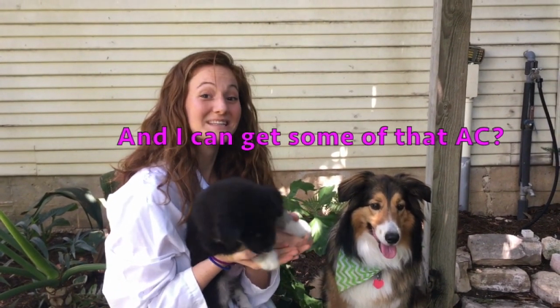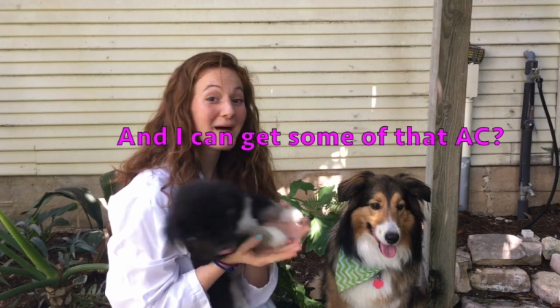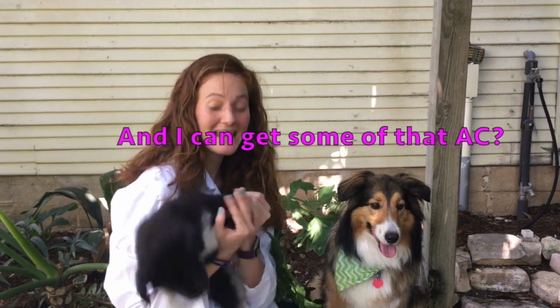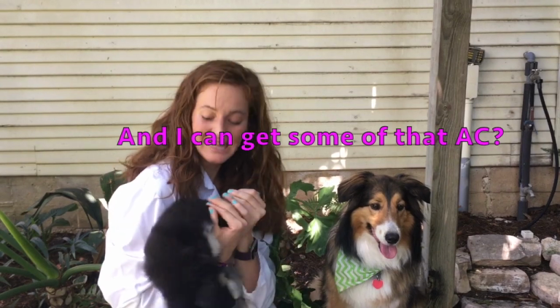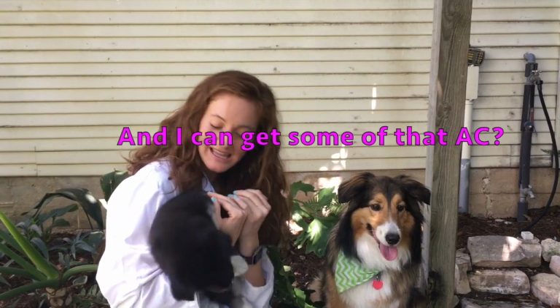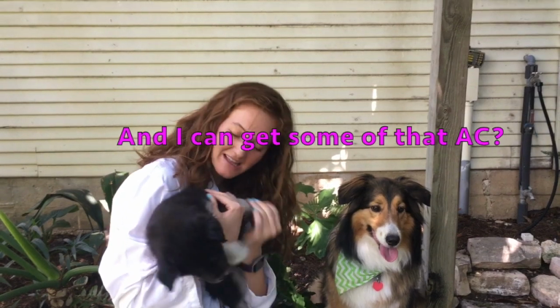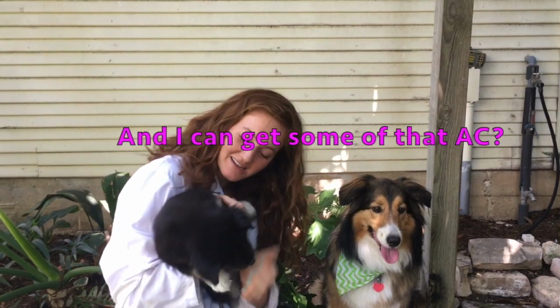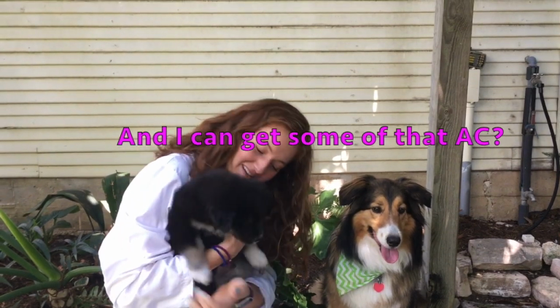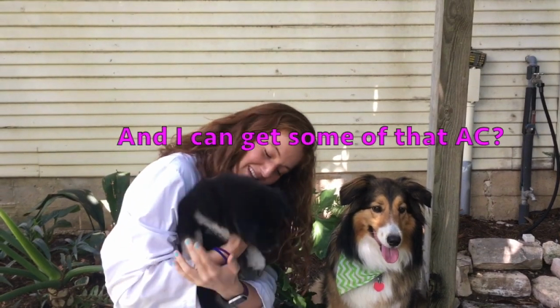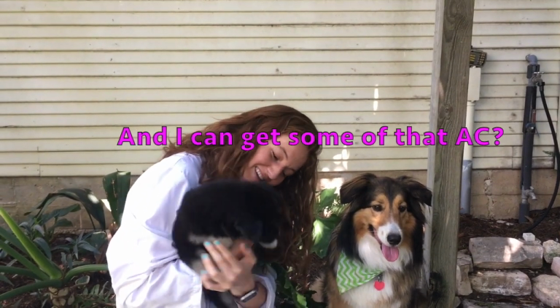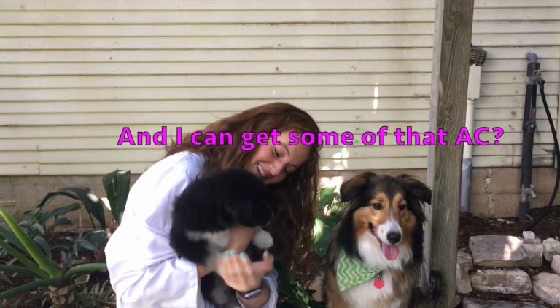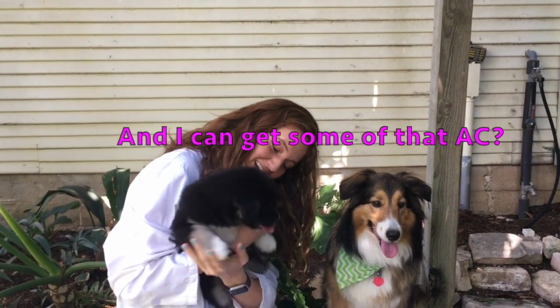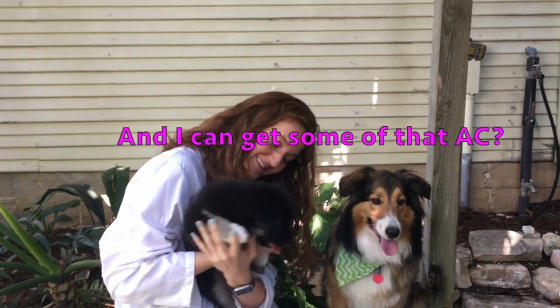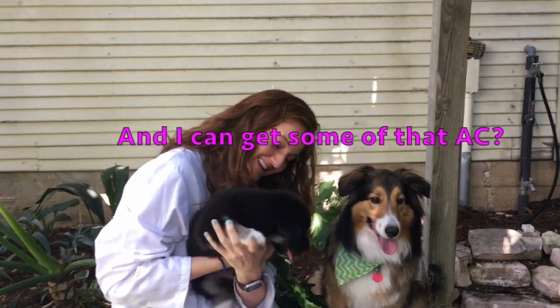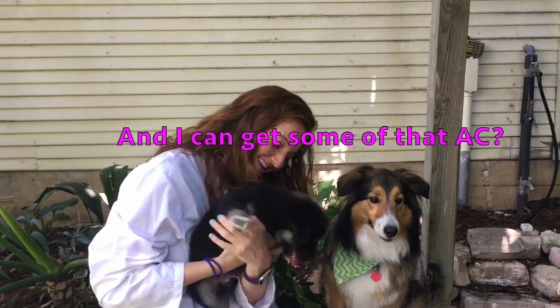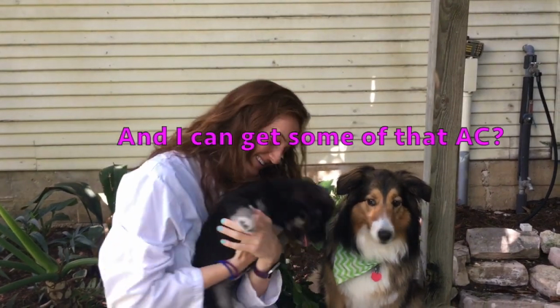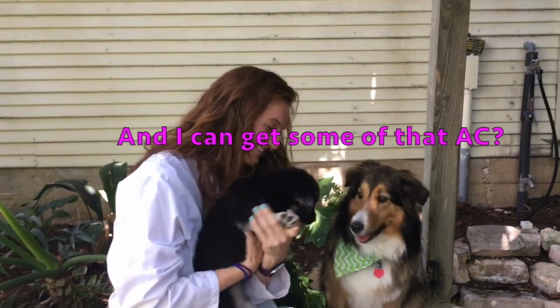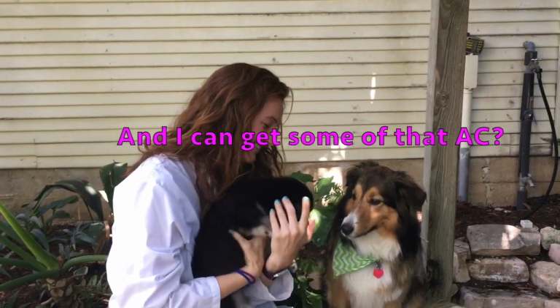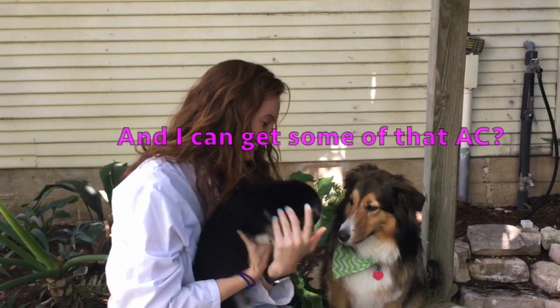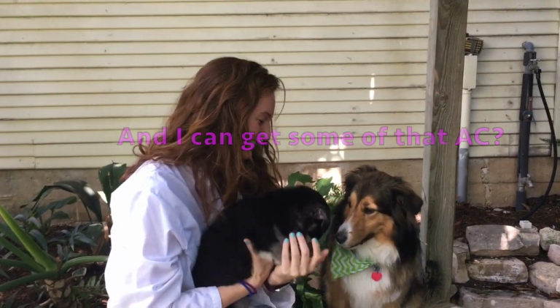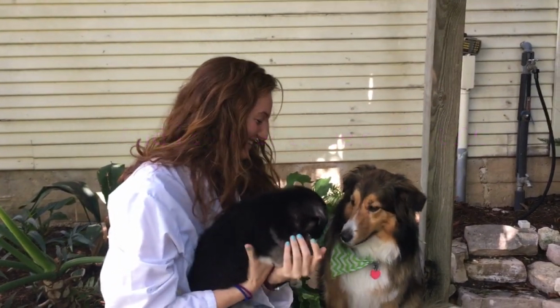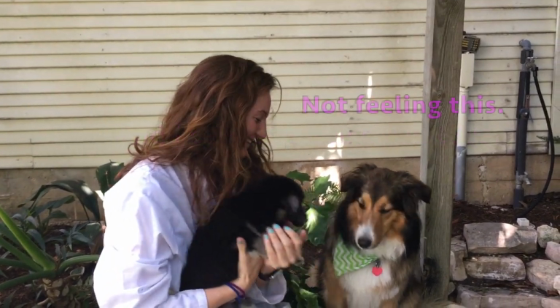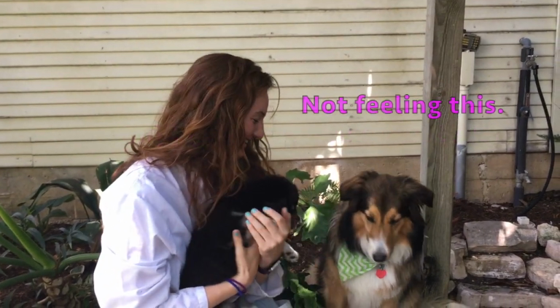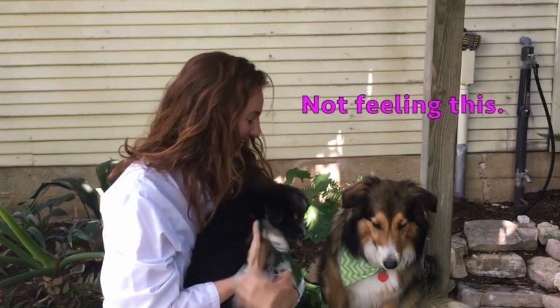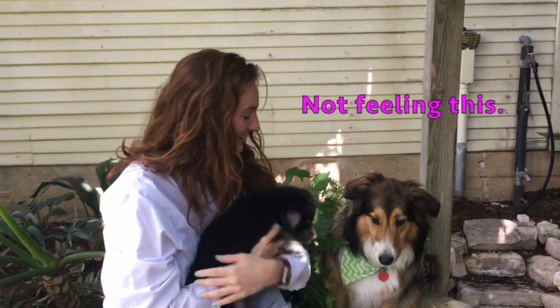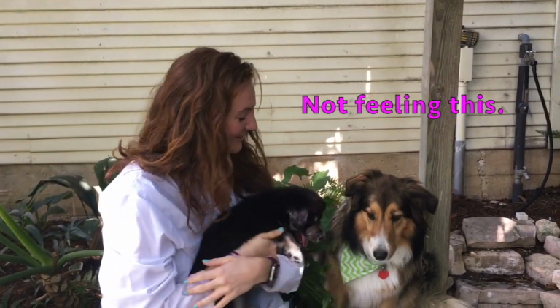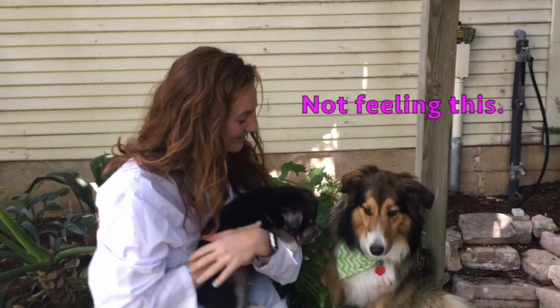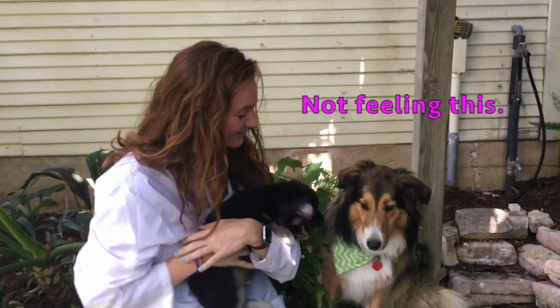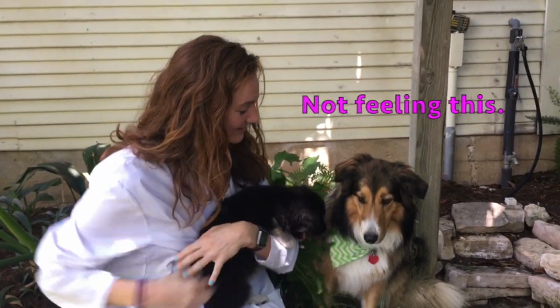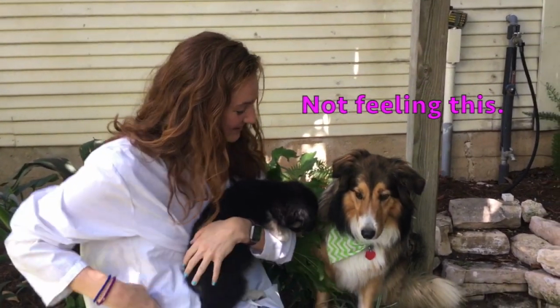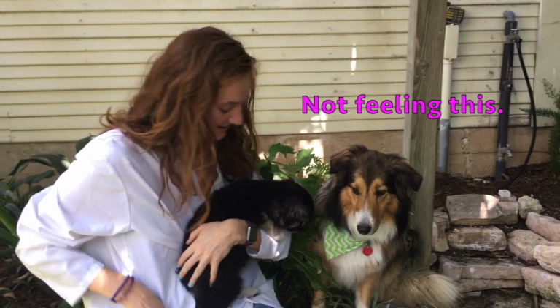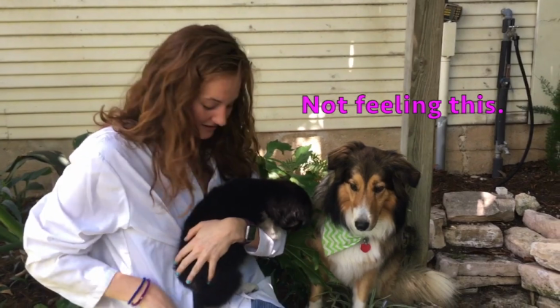Bye! Oh no! Kalei, you're such a good girl.